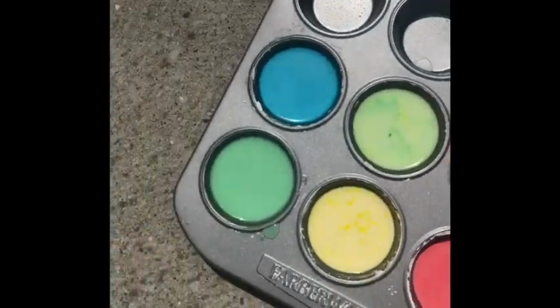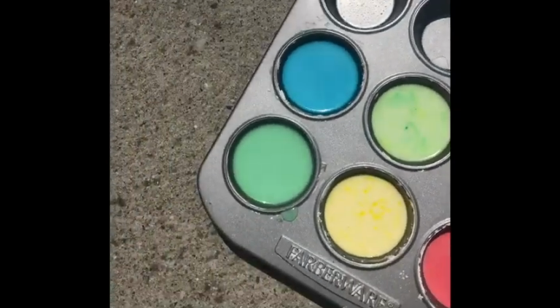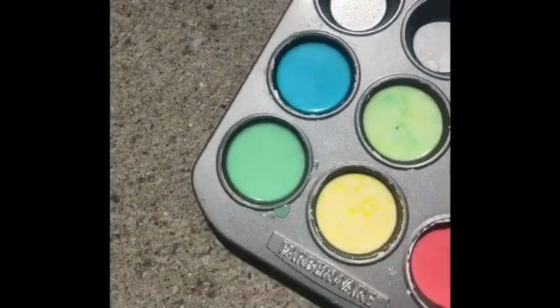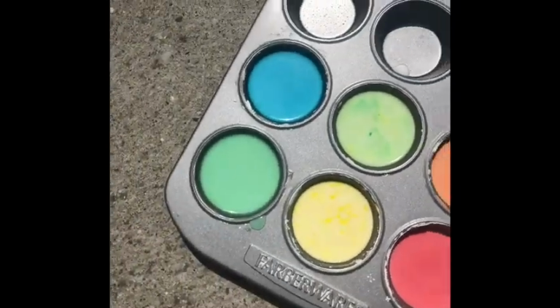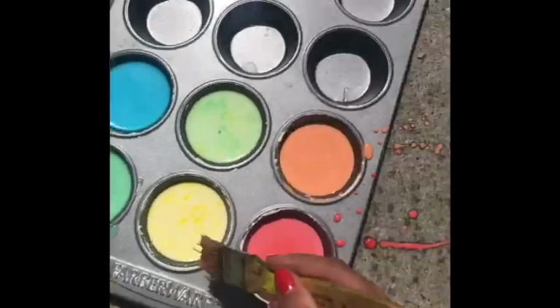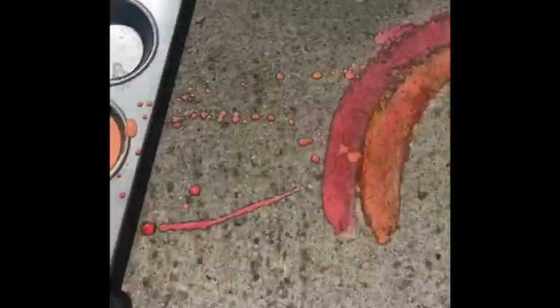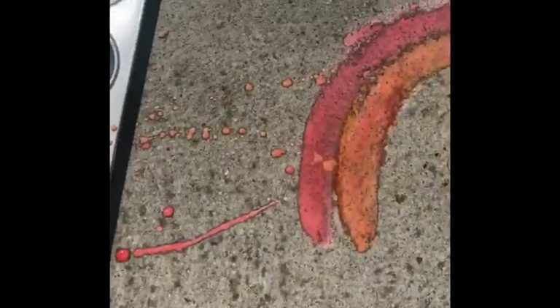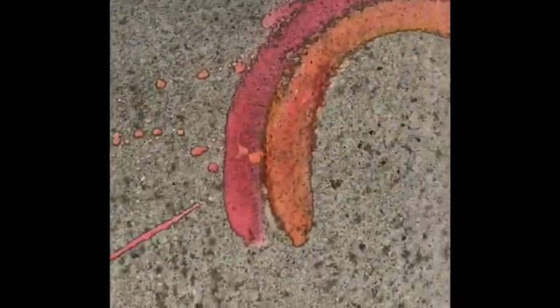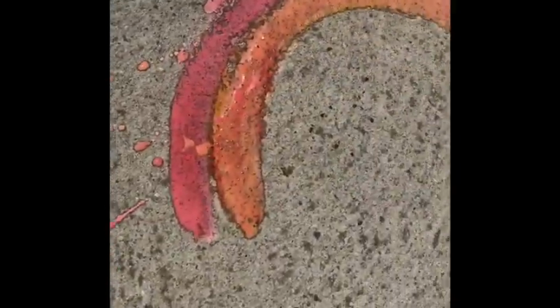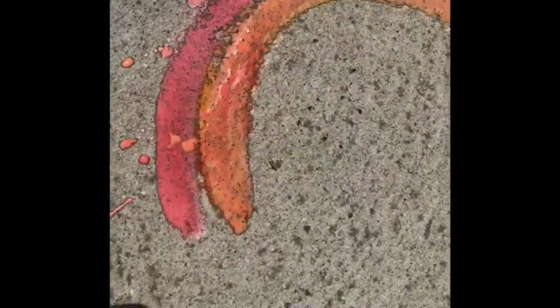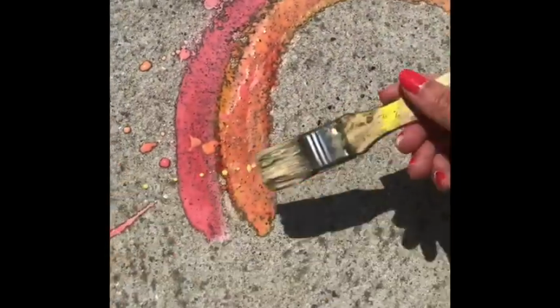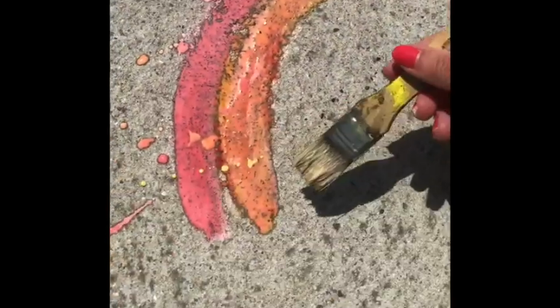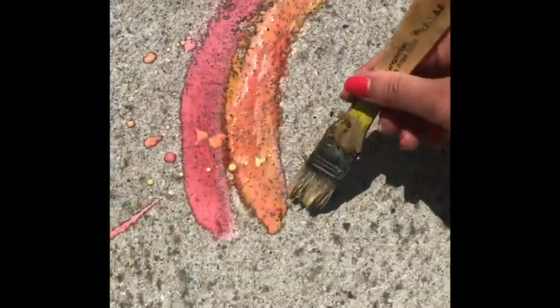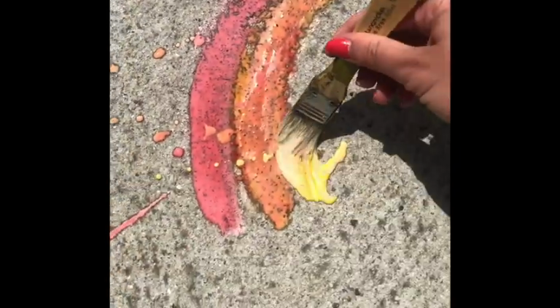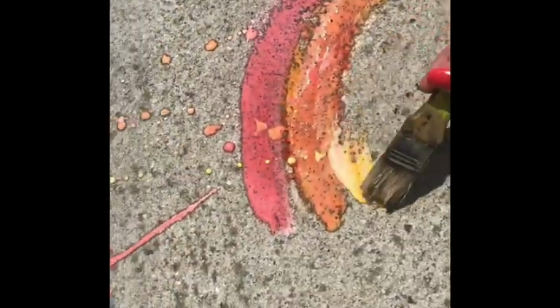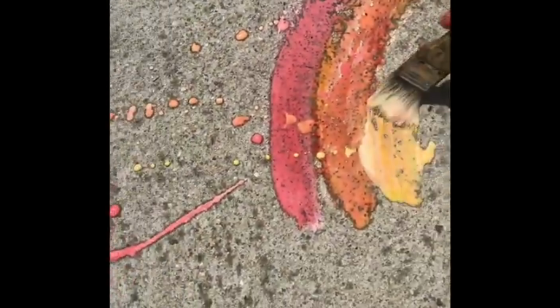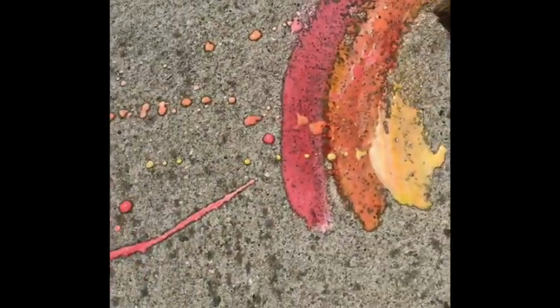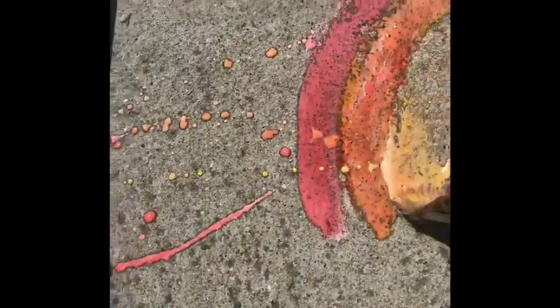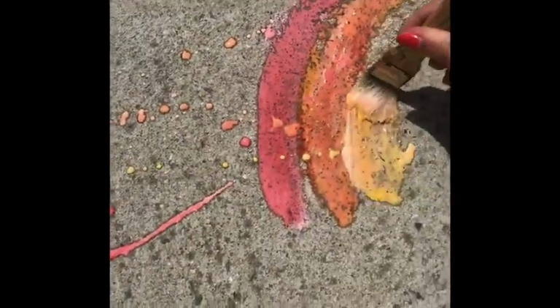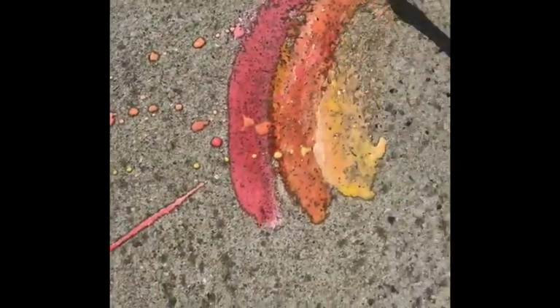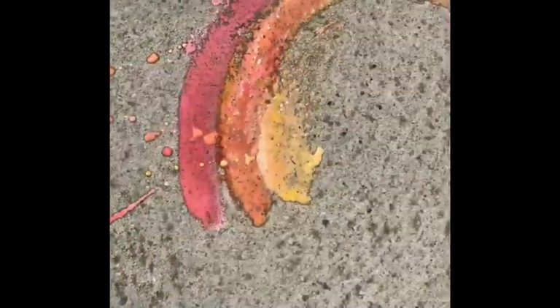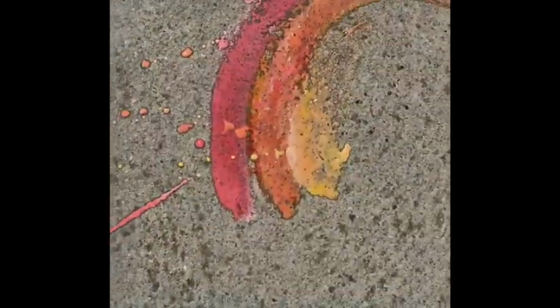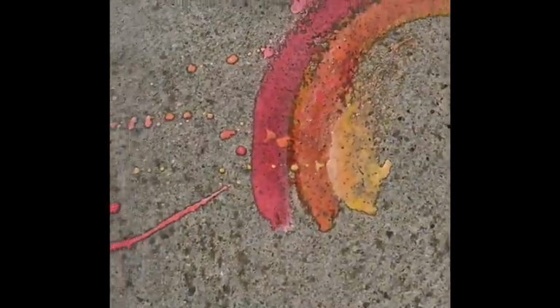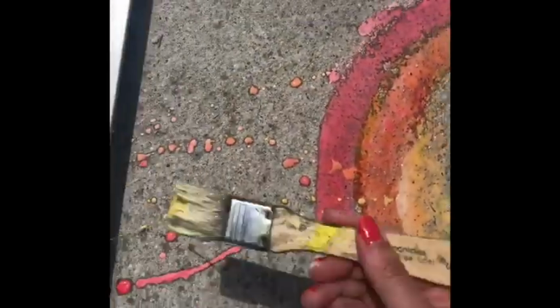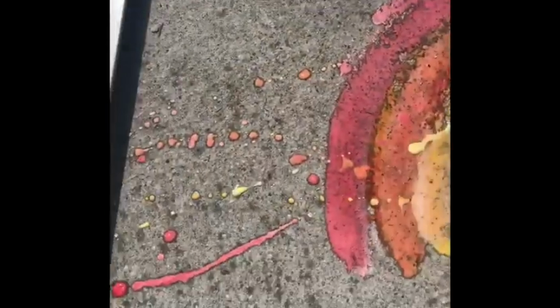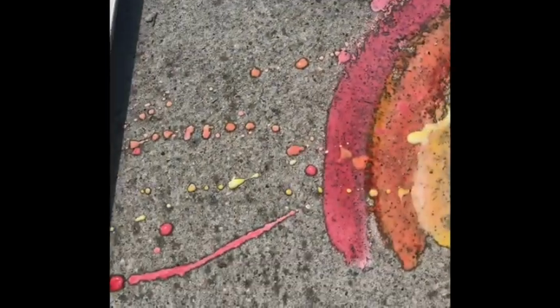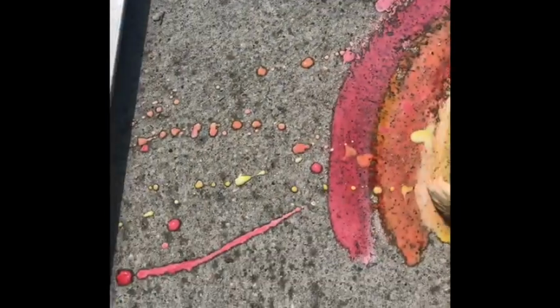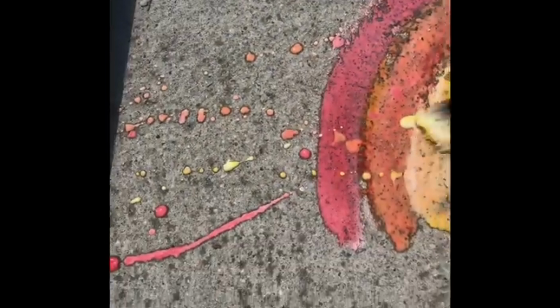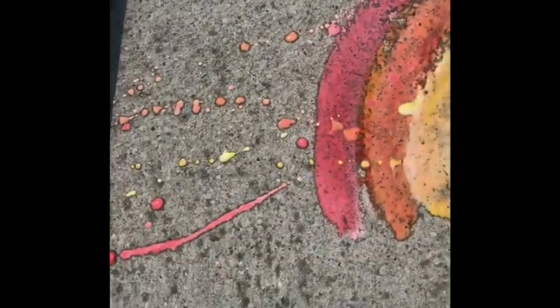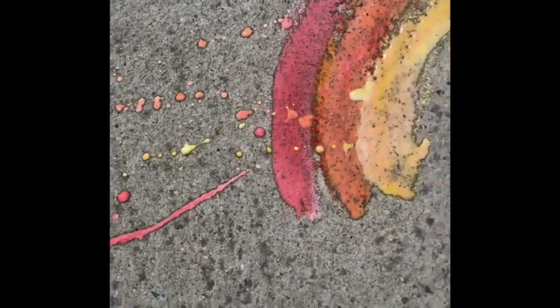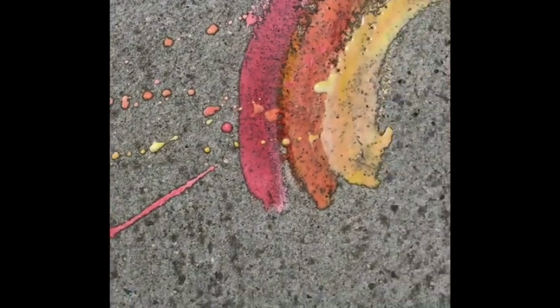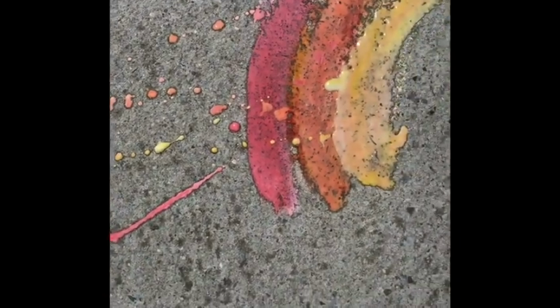This is completely washable, so don't worry about getting a little messy. Hope you have a blast and enjoy the sunshine!